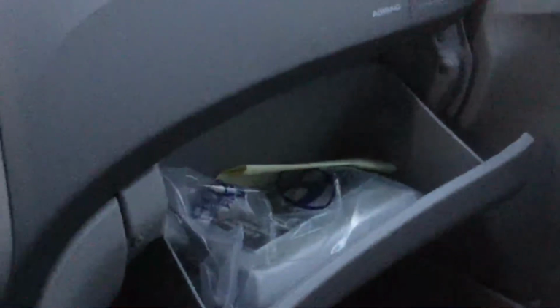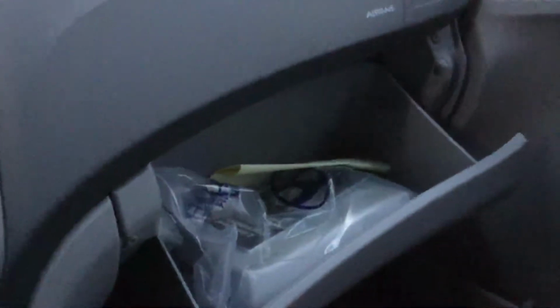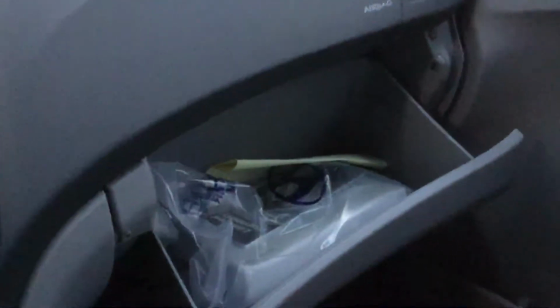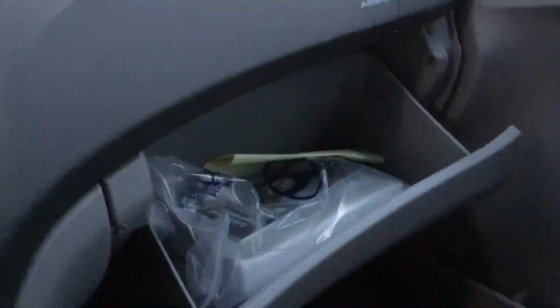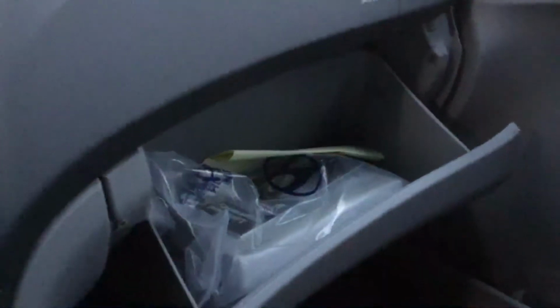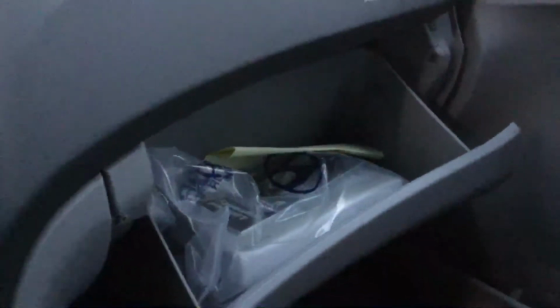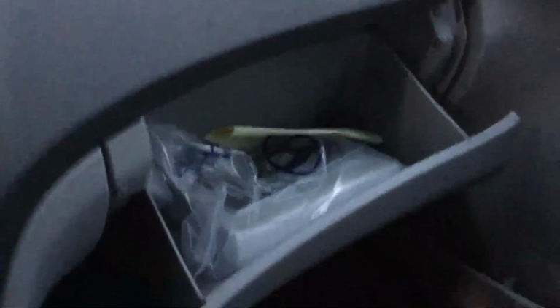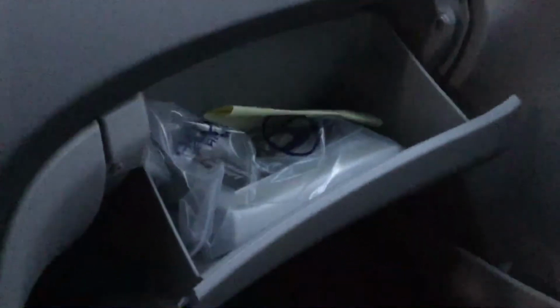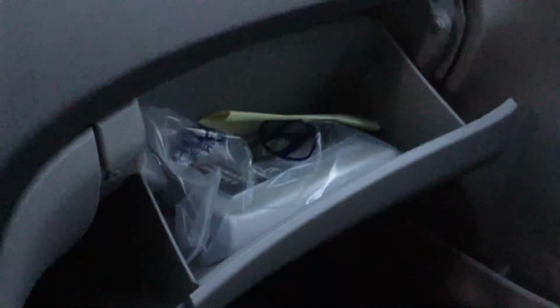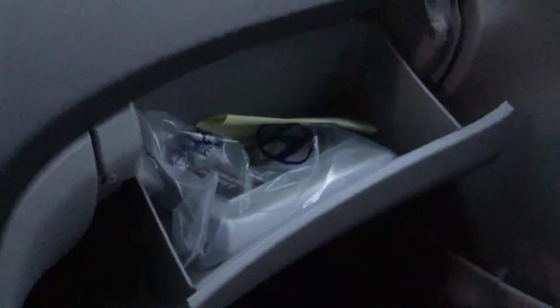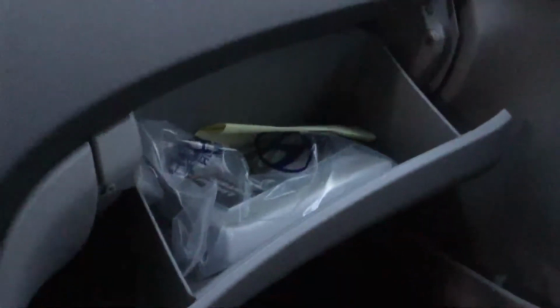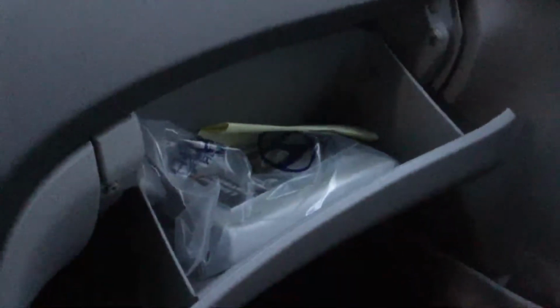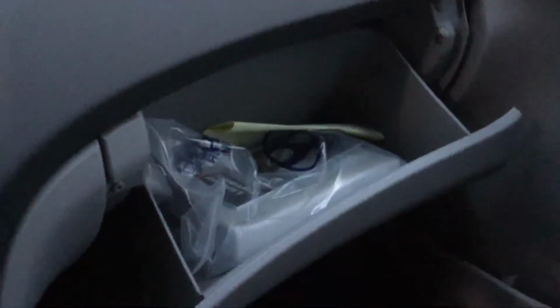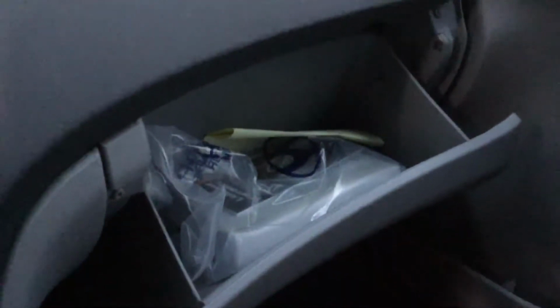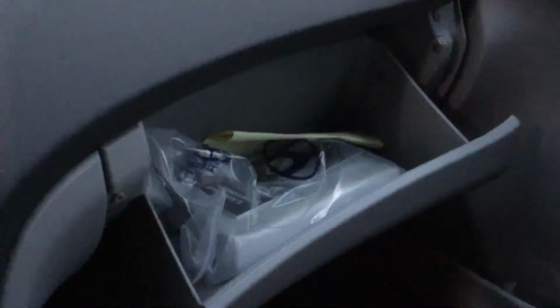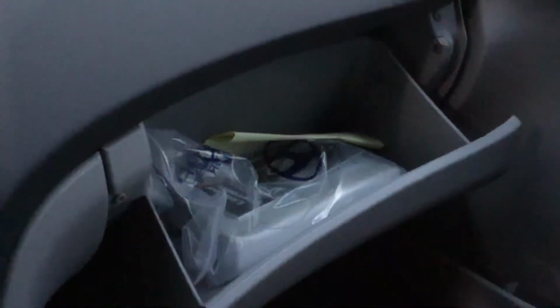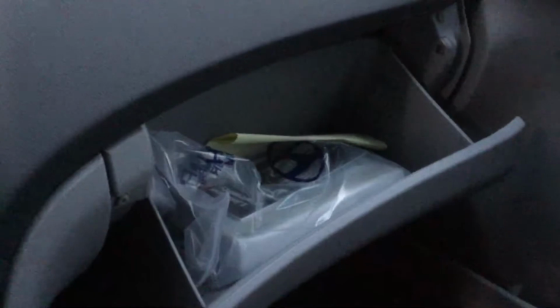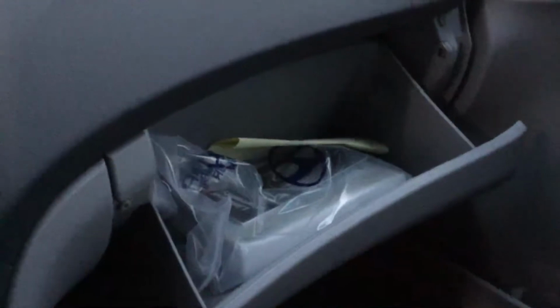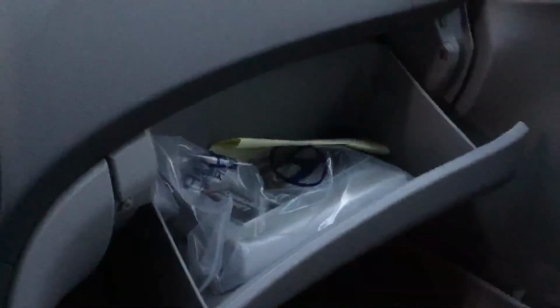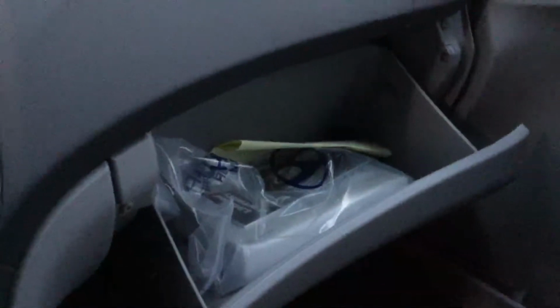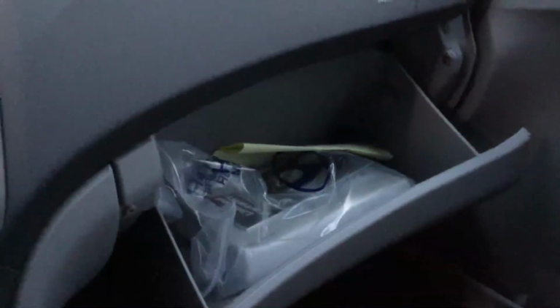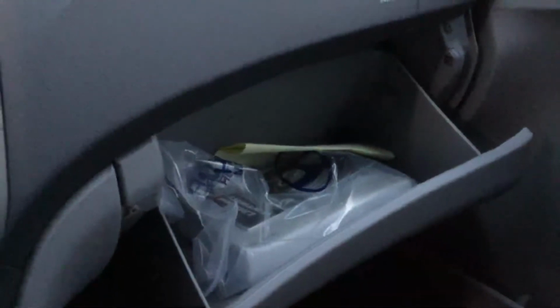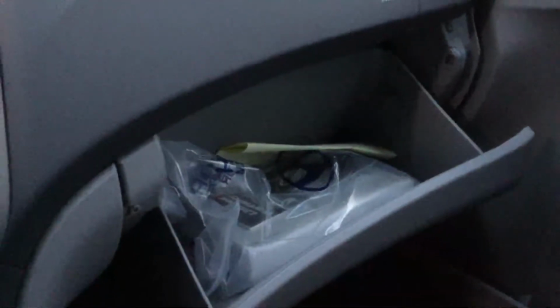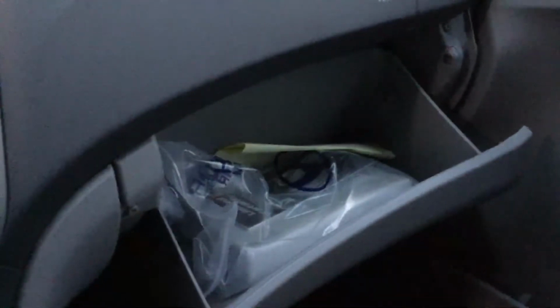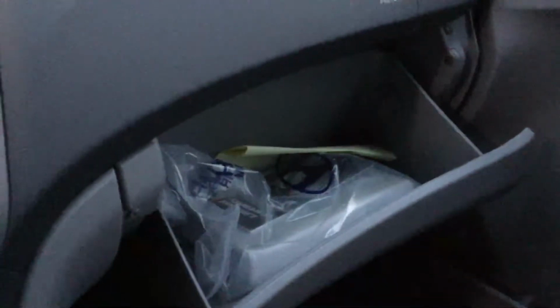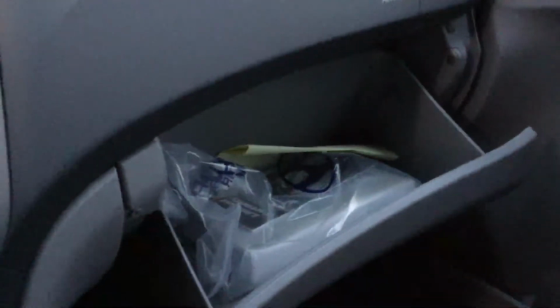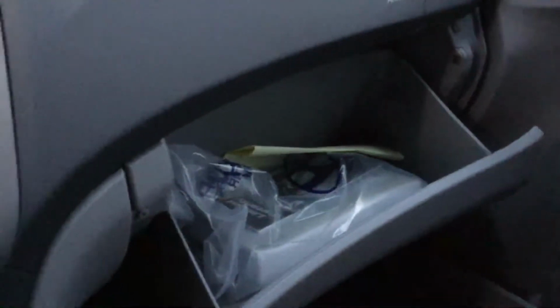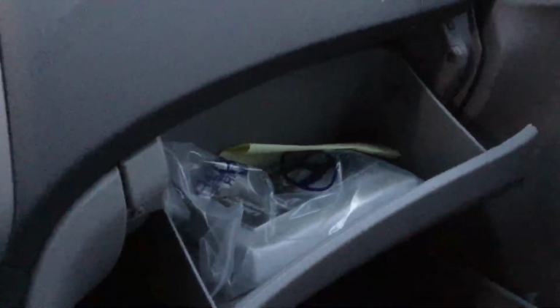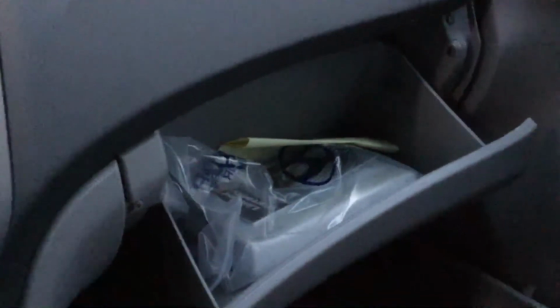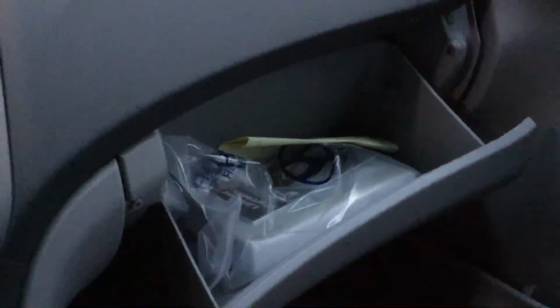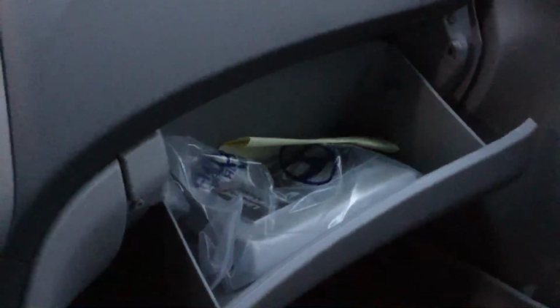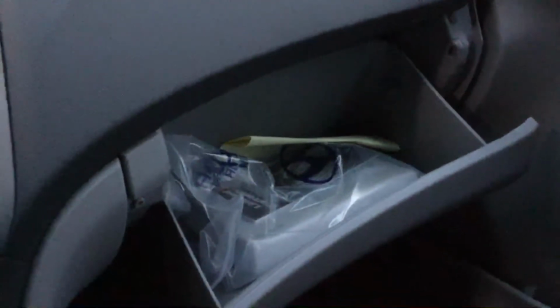You'll also see we have a very large glove box in these vehicles — tons of storage in here, lots of space for everything you could need to bring with you.